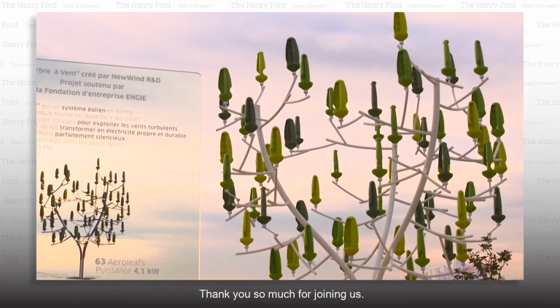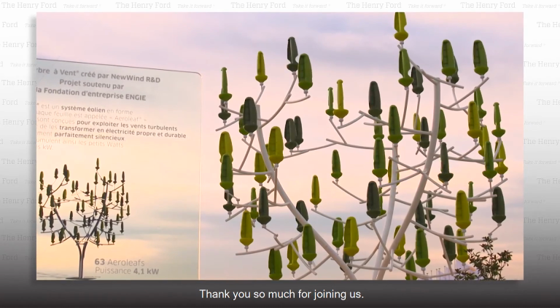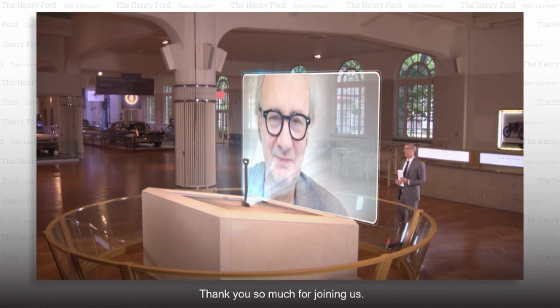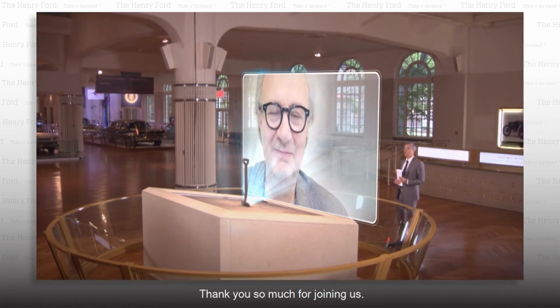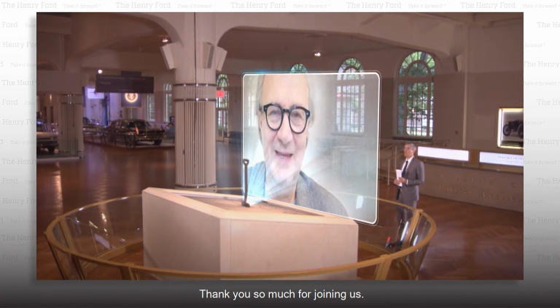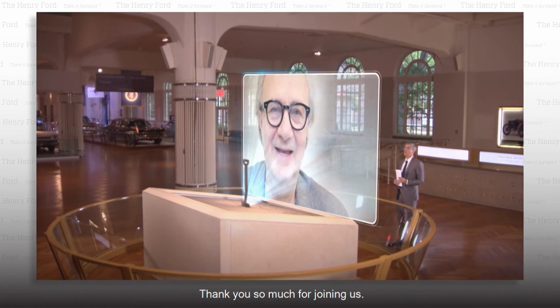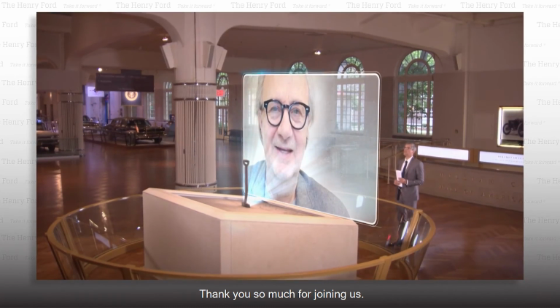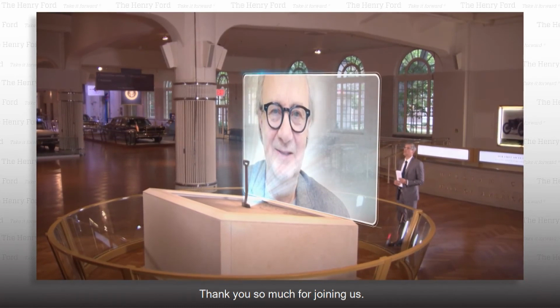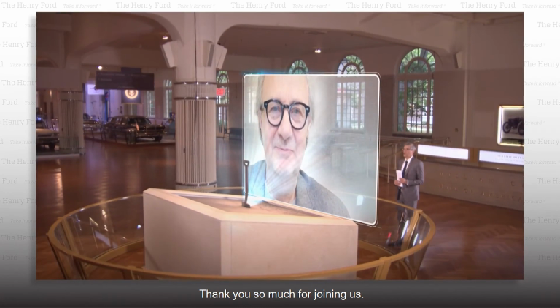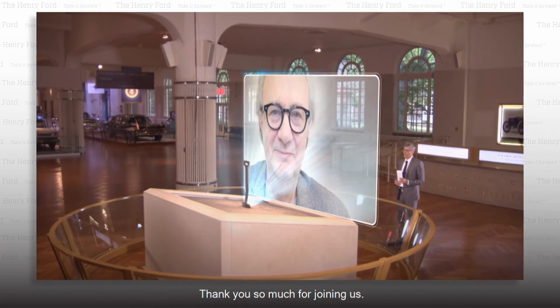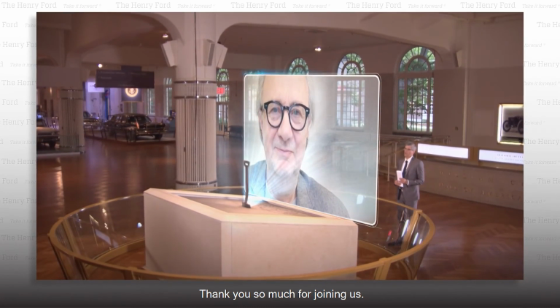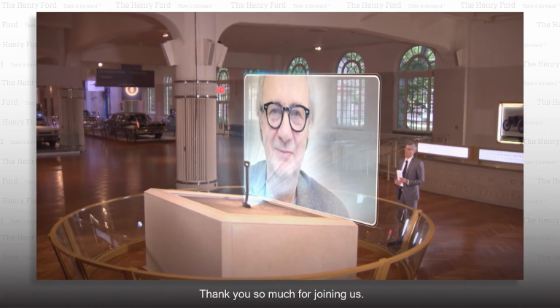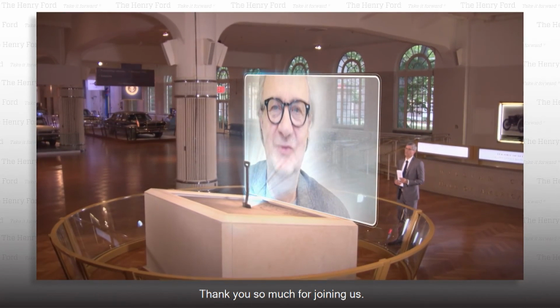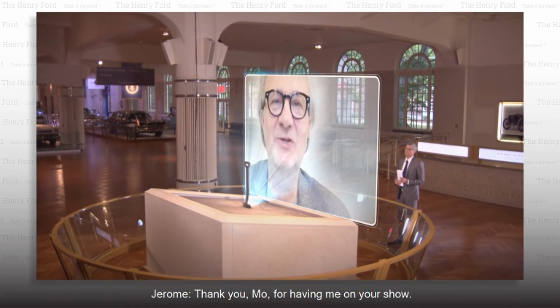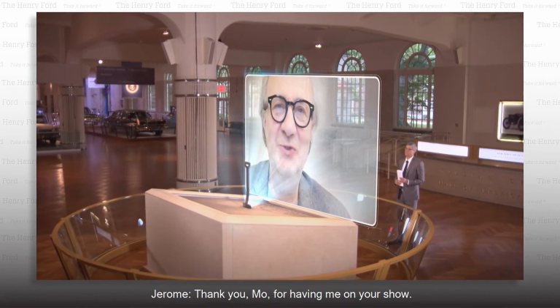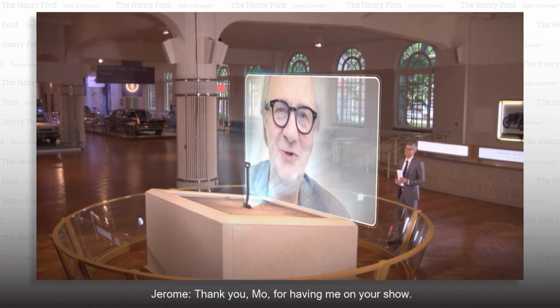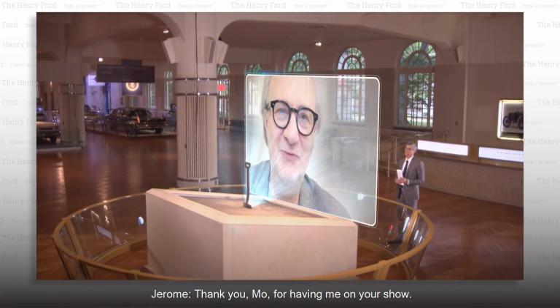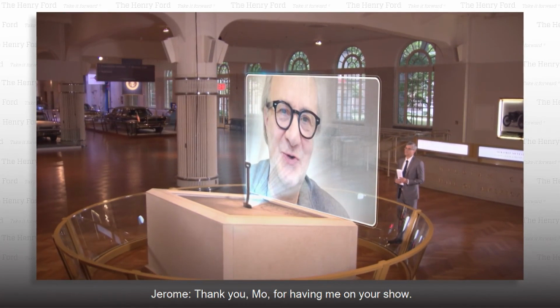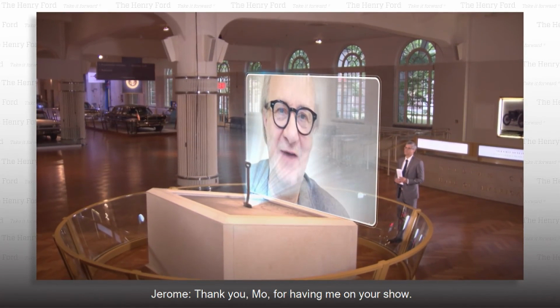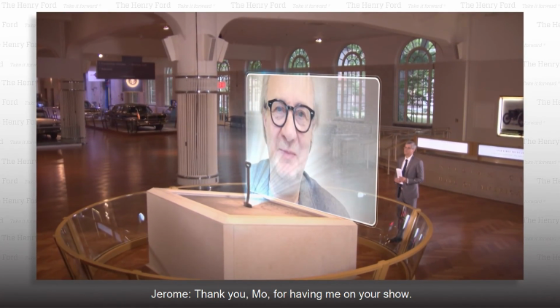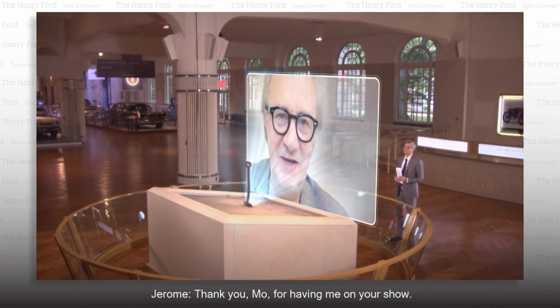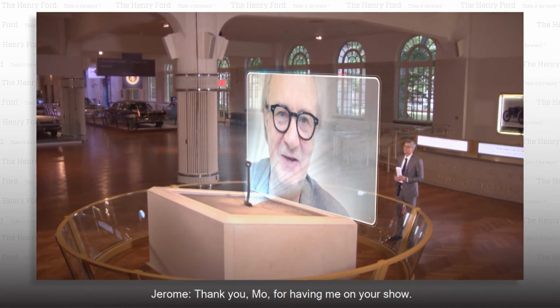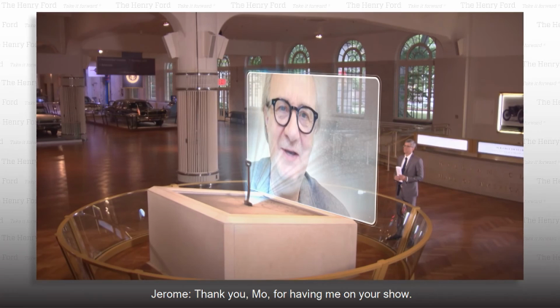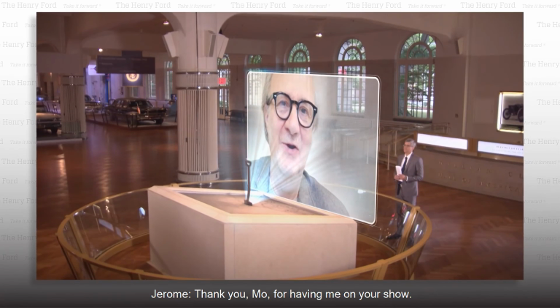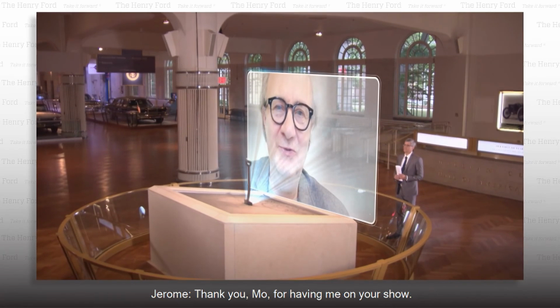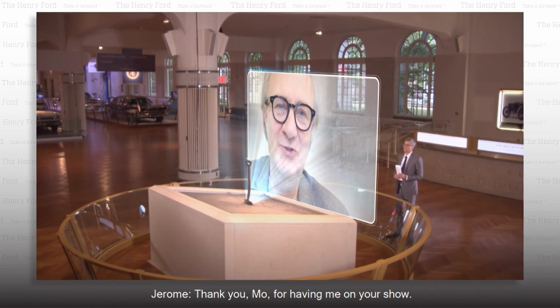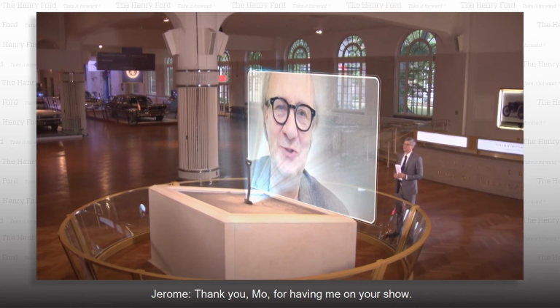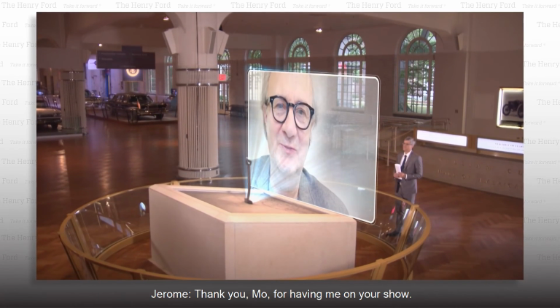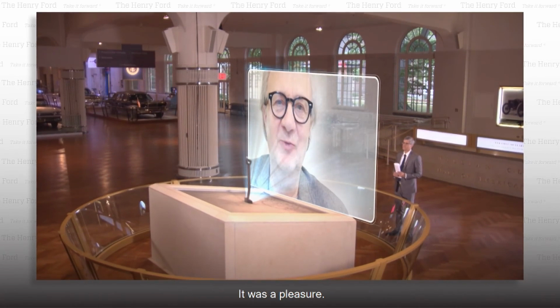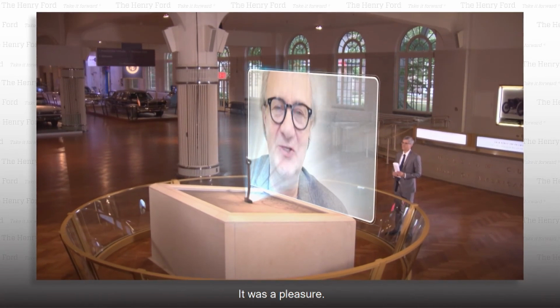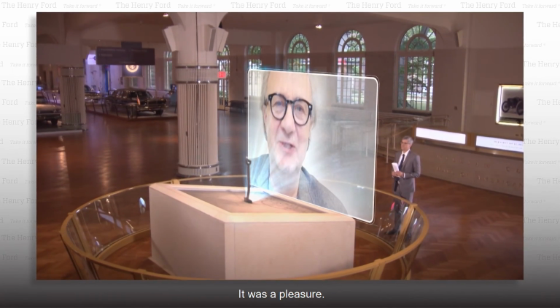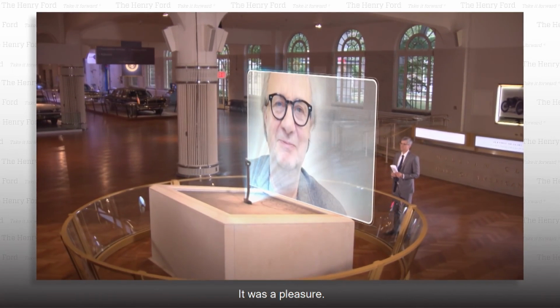Thank you so much for joining us. Thank you all for having me on your show. It was a pleasure. Ciao.